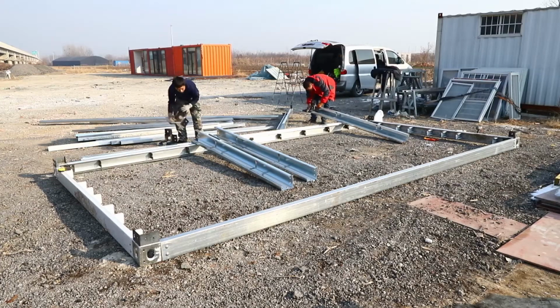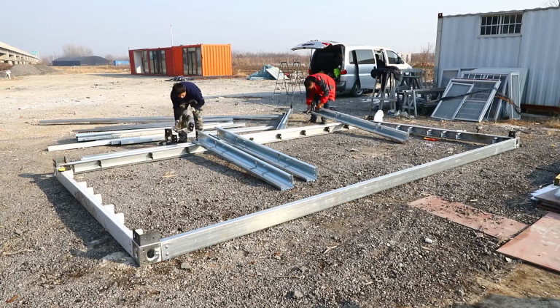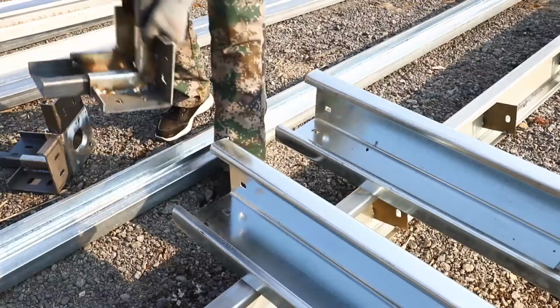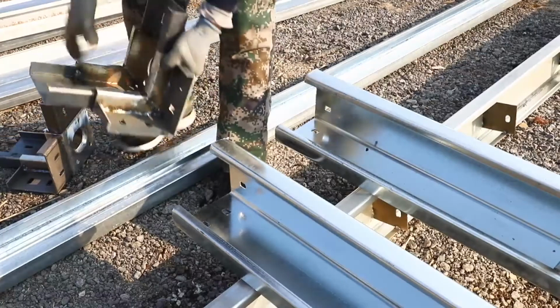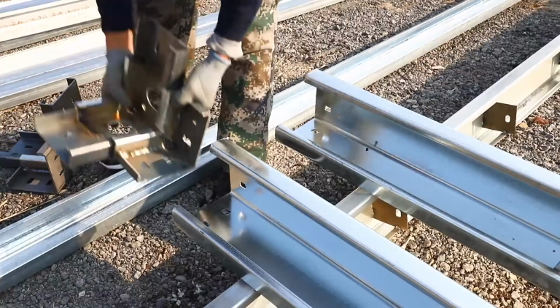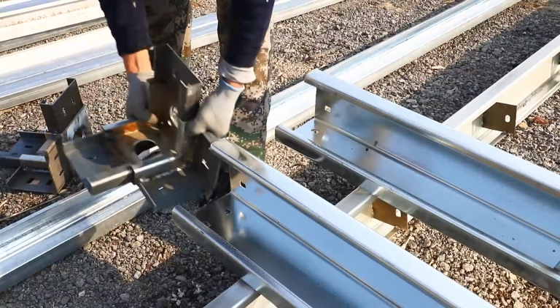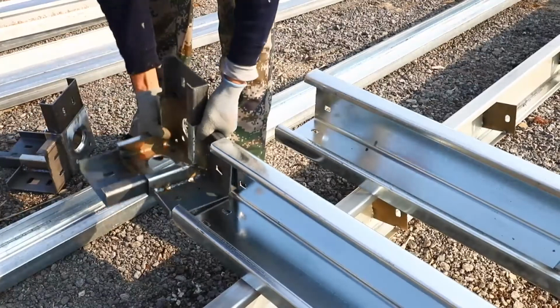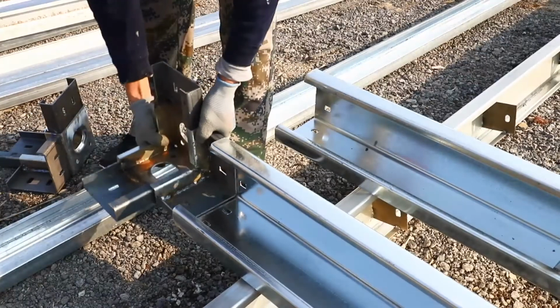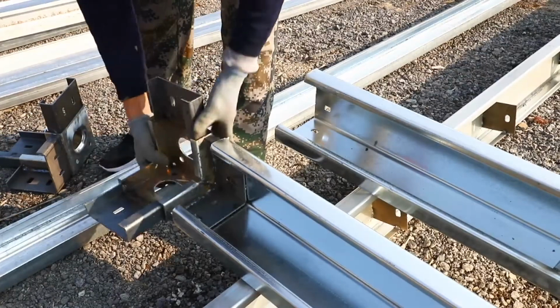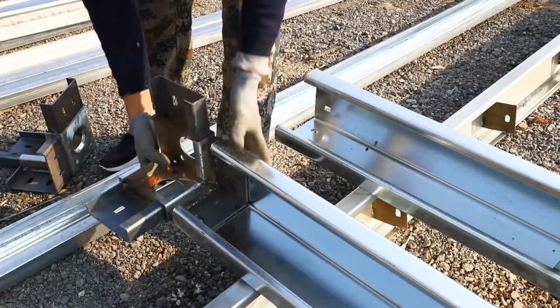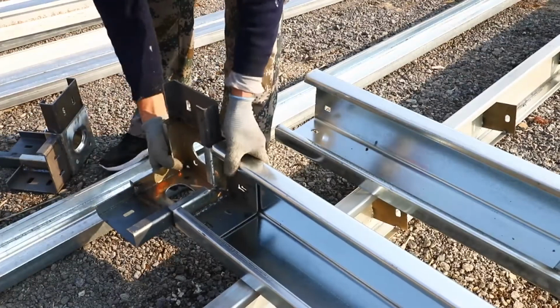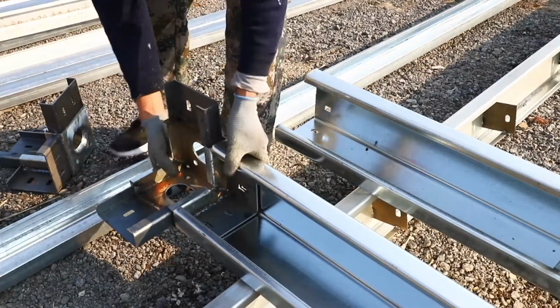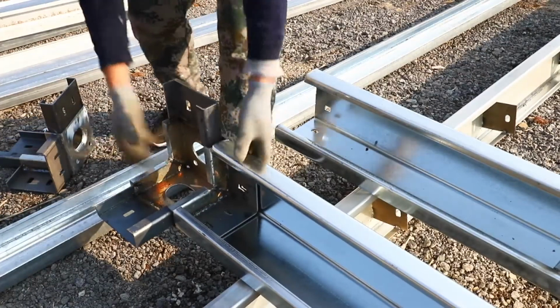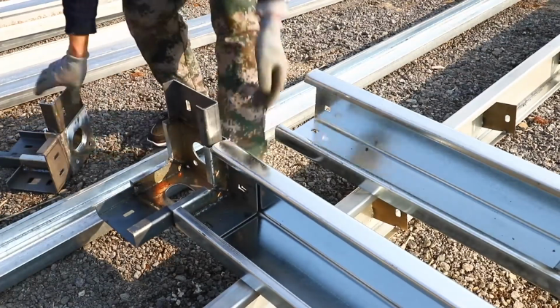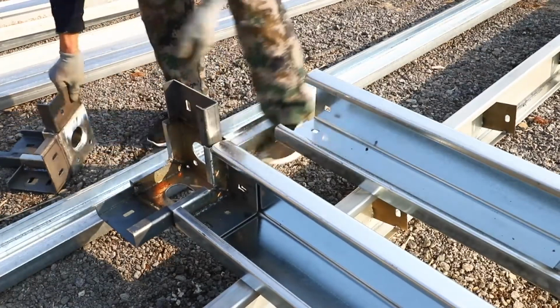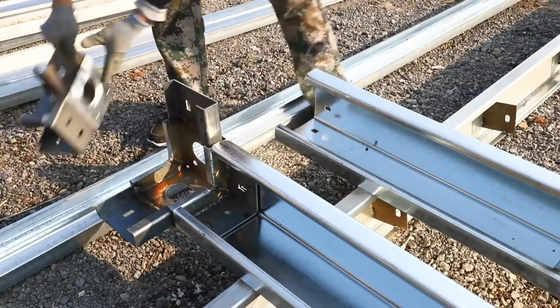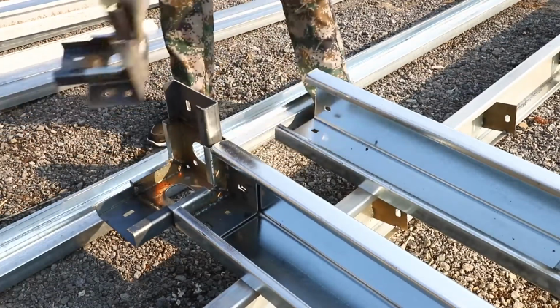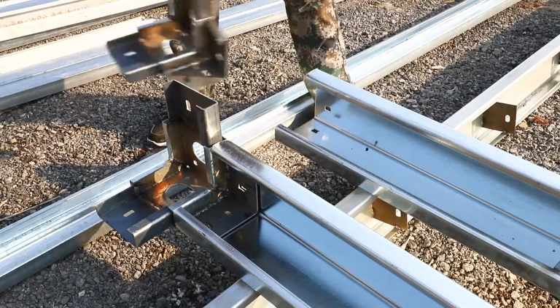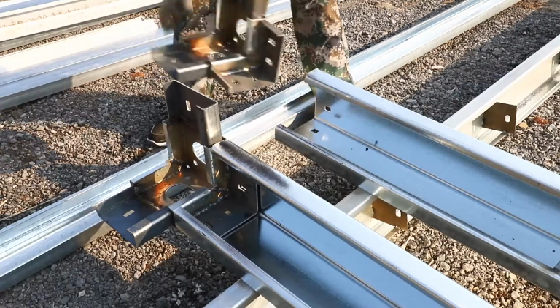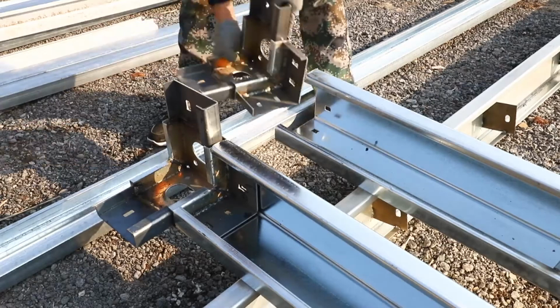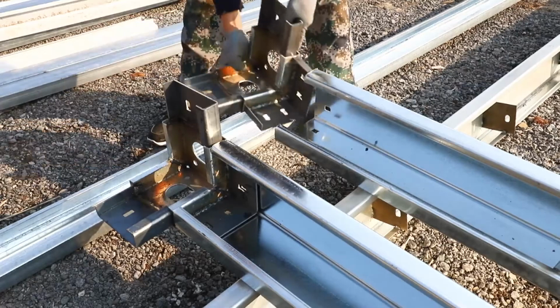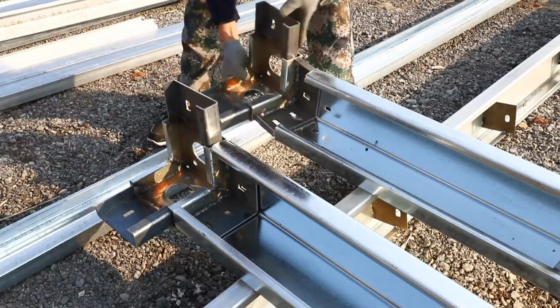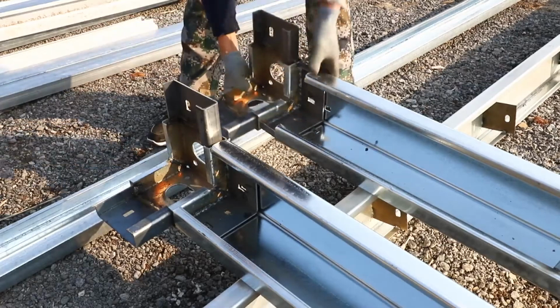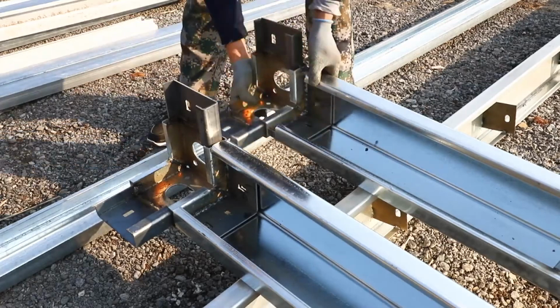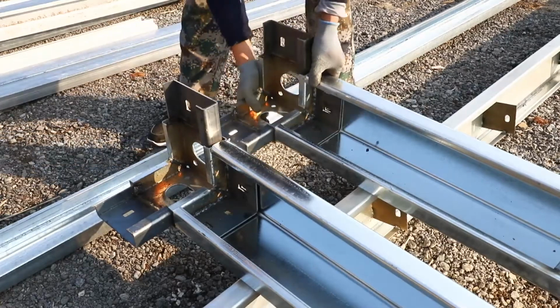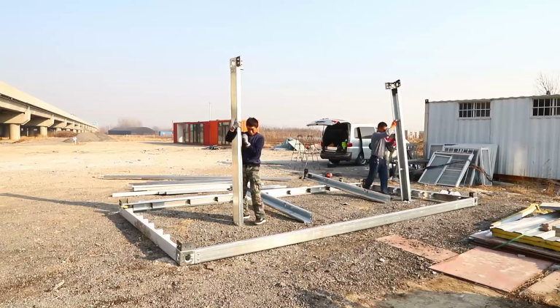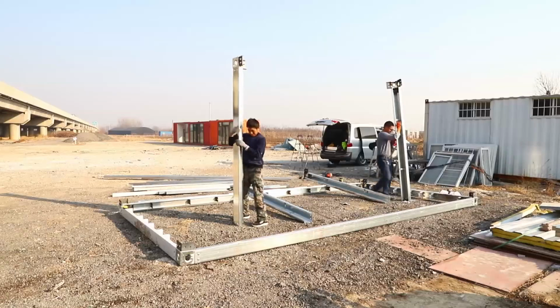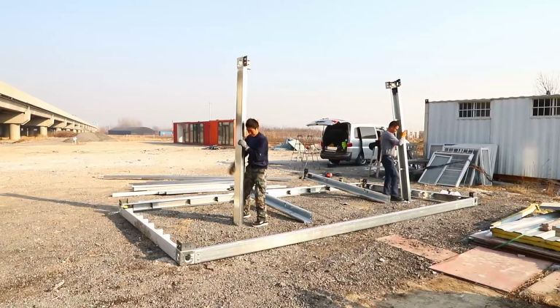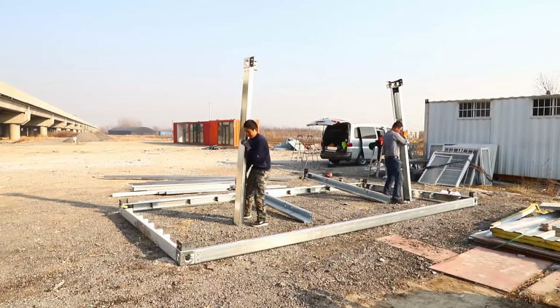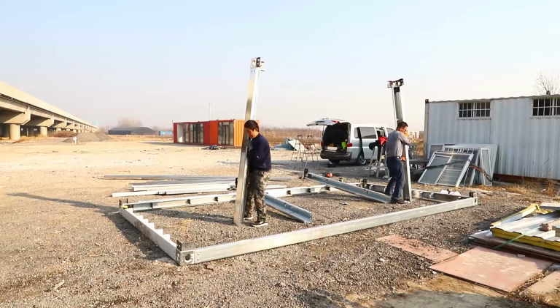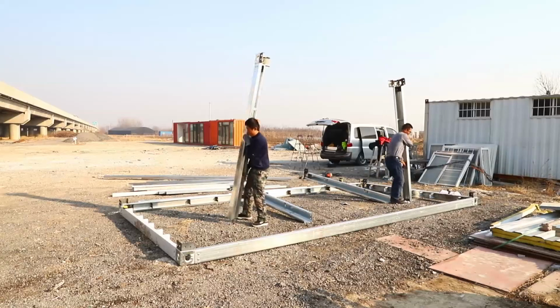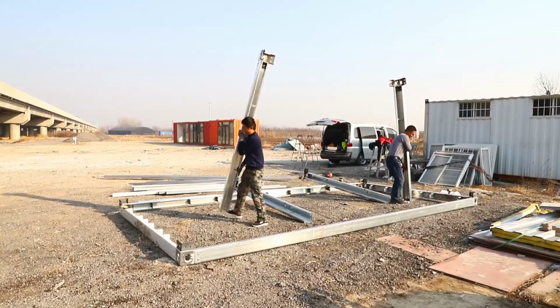Then install the column that has been connected to the upper corner fitting, and fix it with bolts.